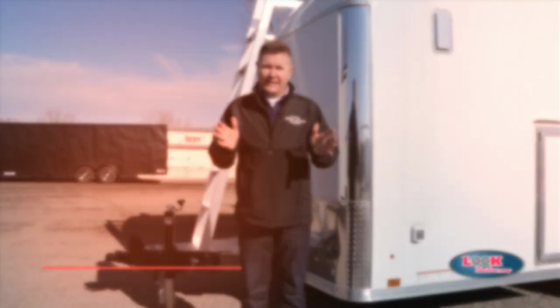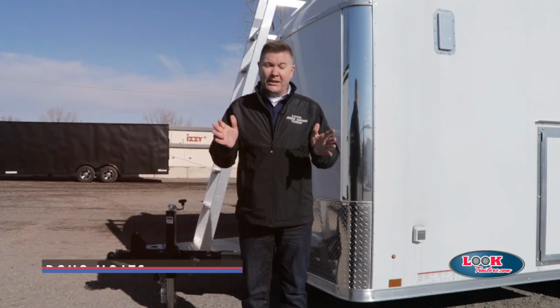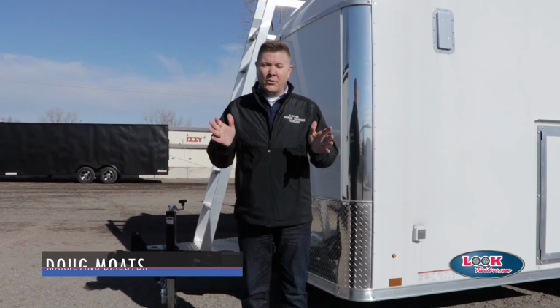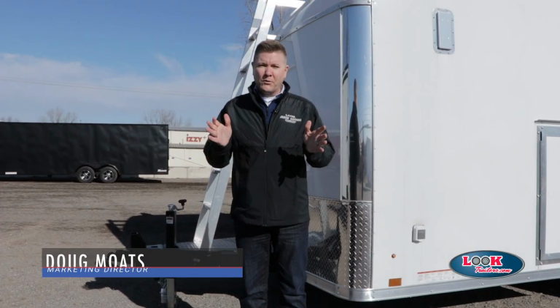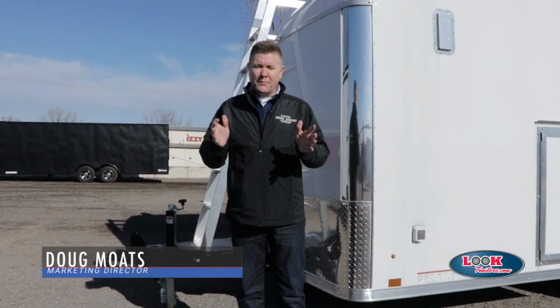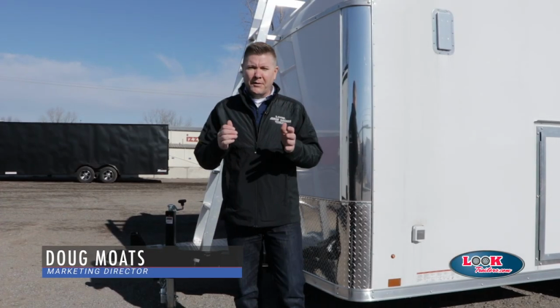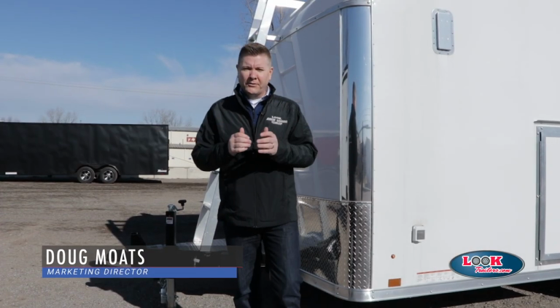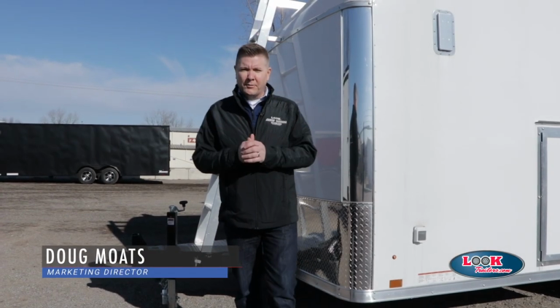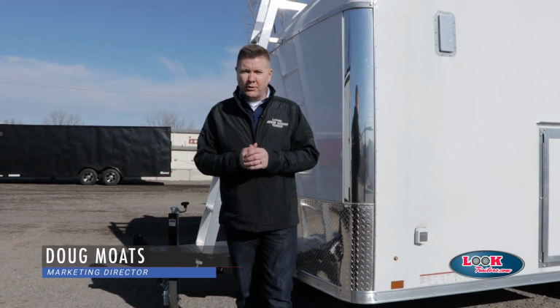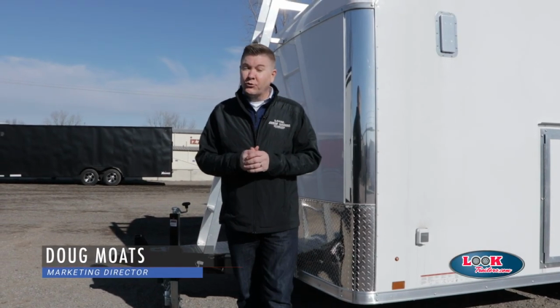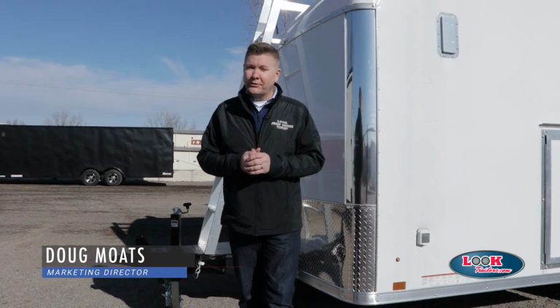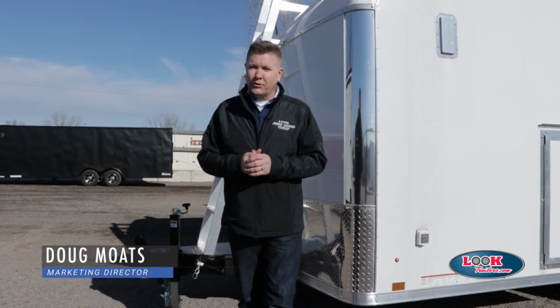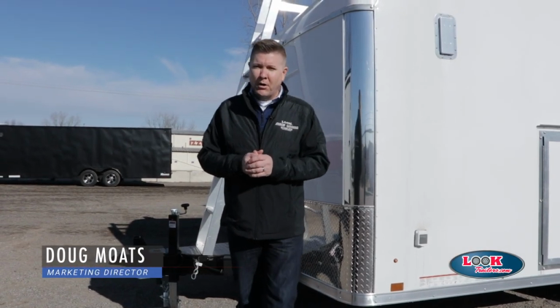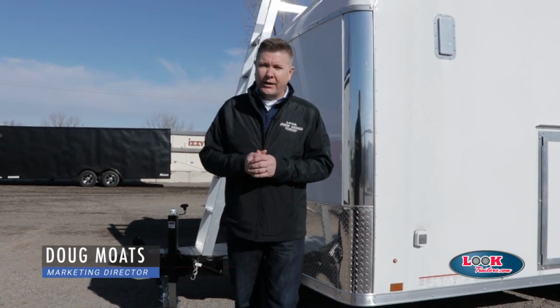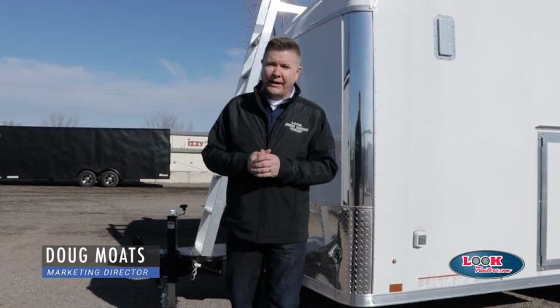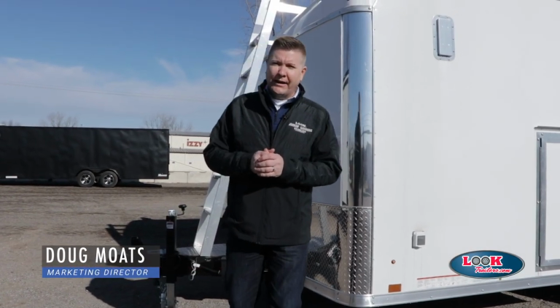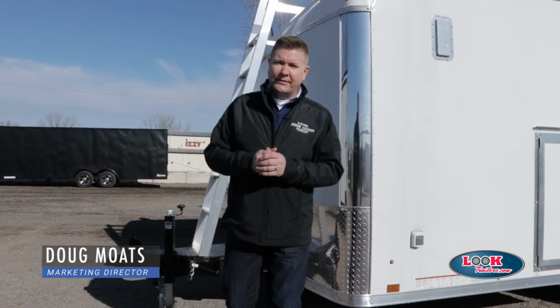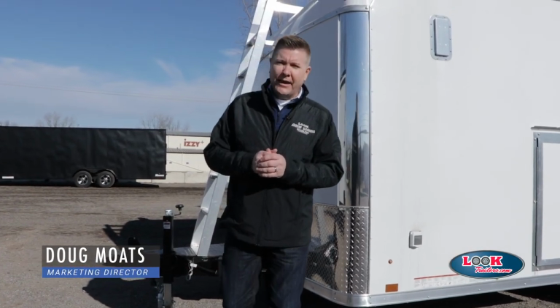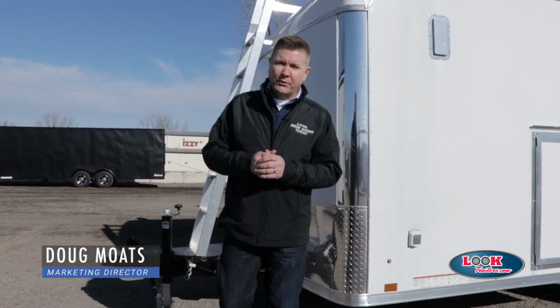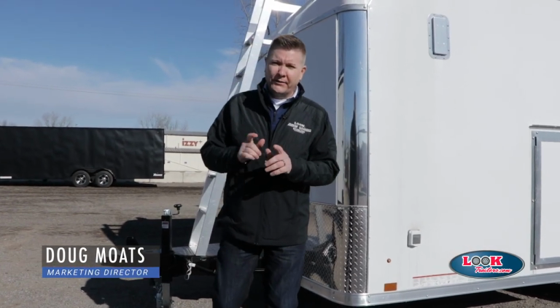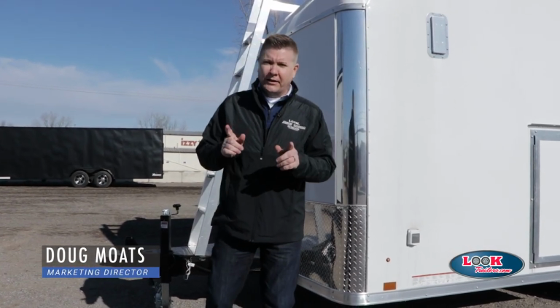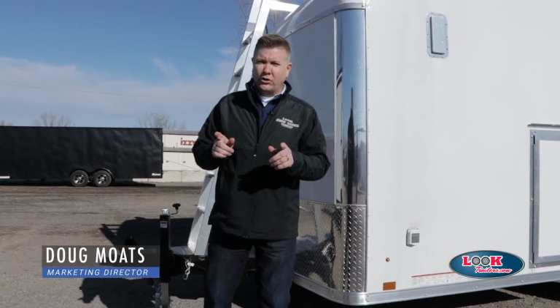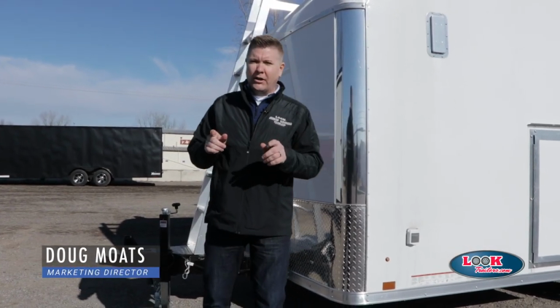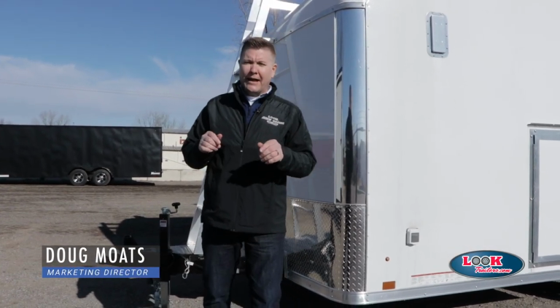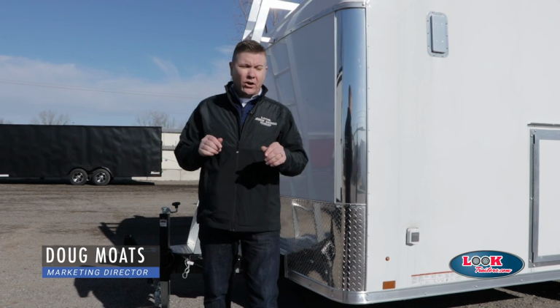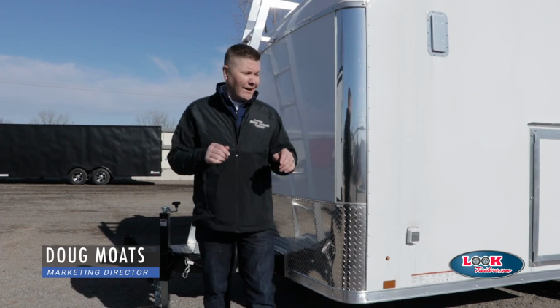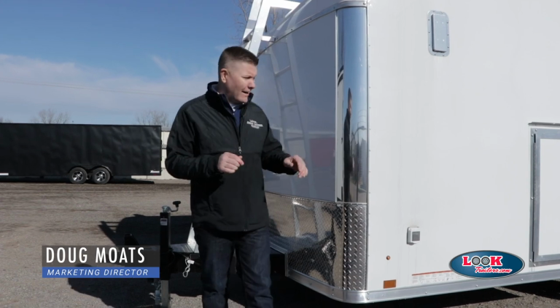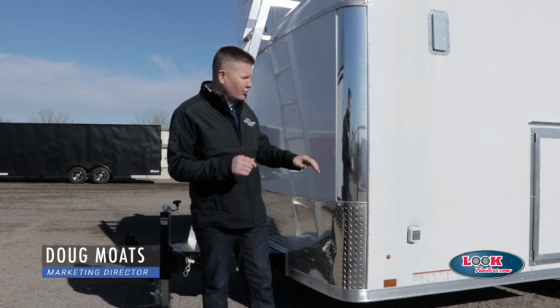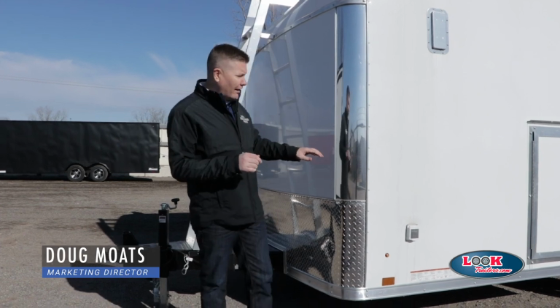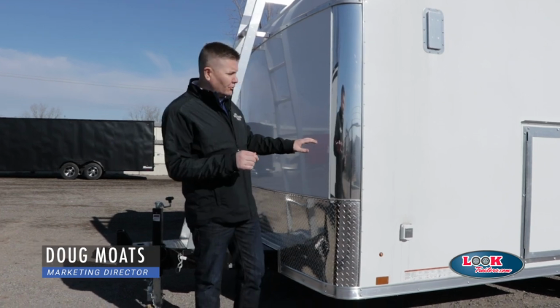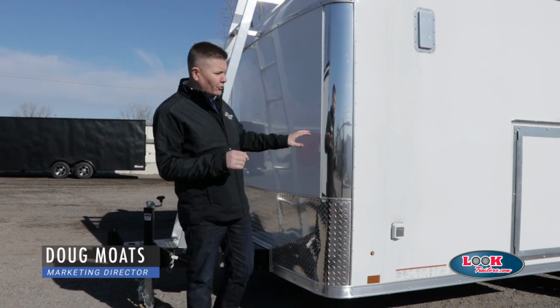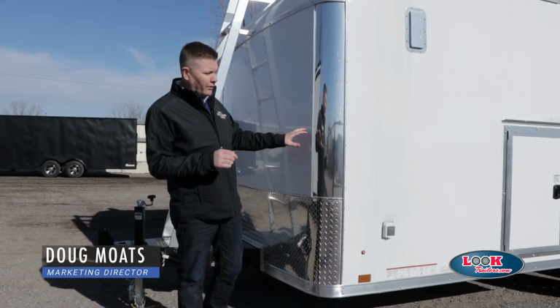Hello everyone, my name is Doug Most, Director of Marketing, and today we're going to take a look at our contractor trailer.